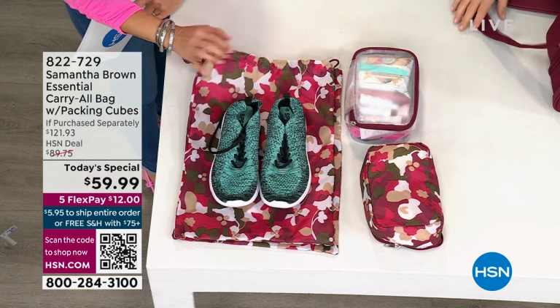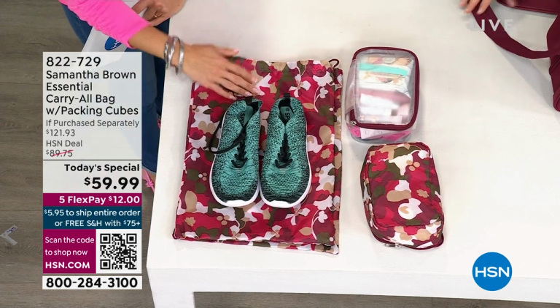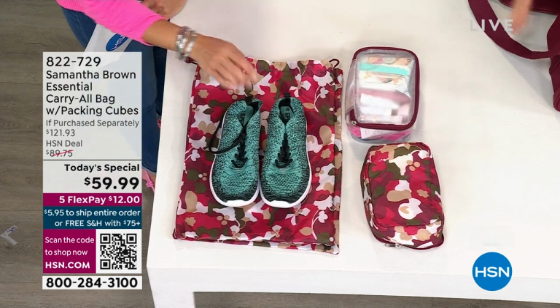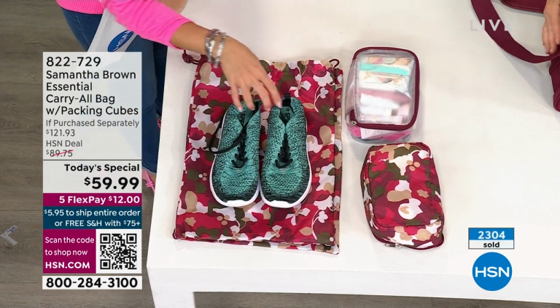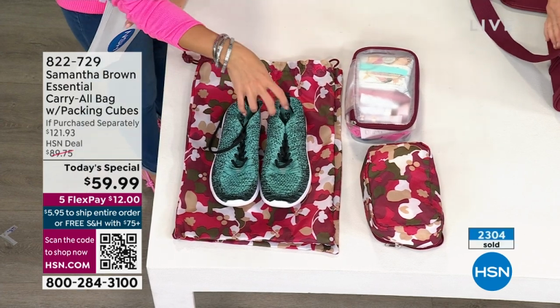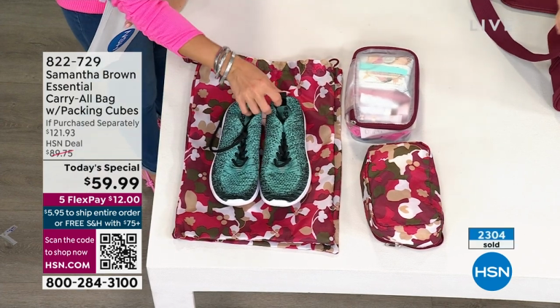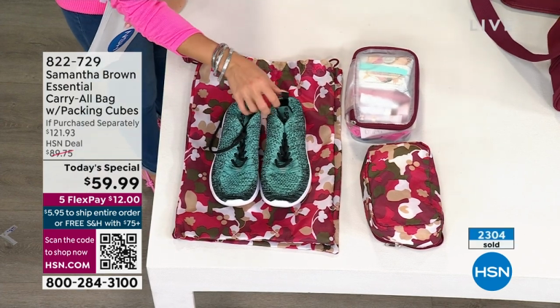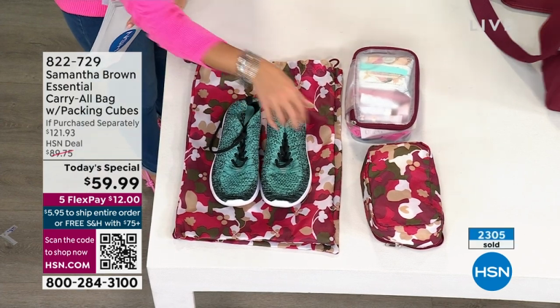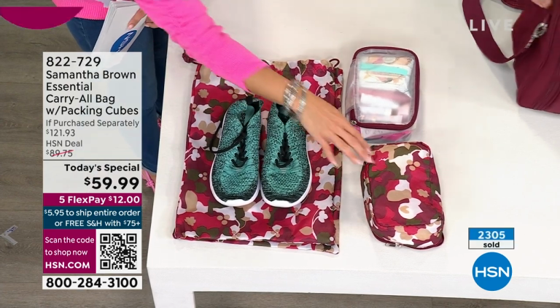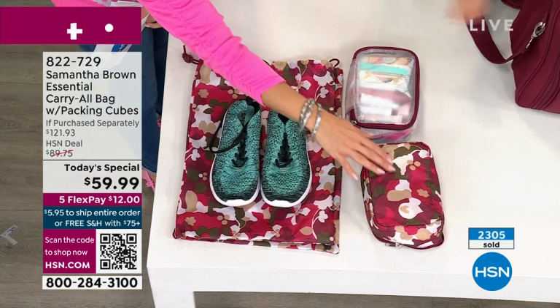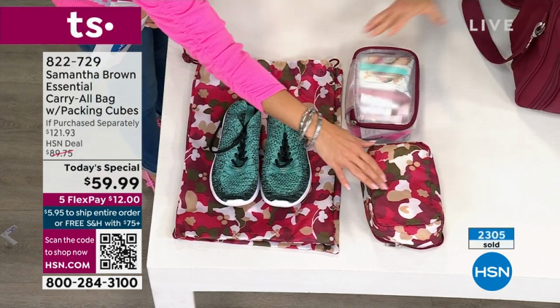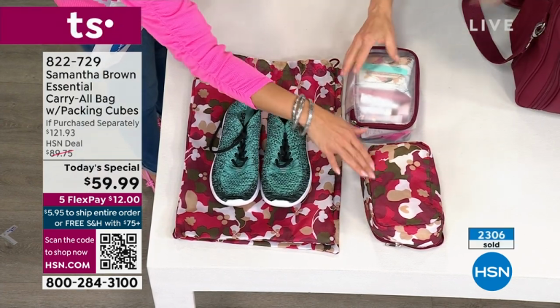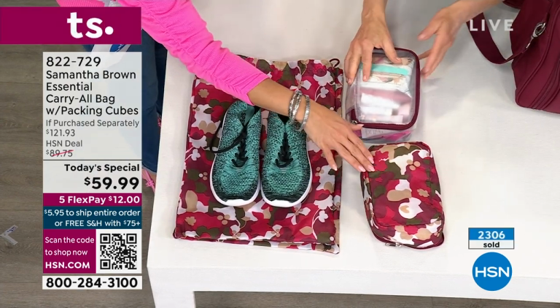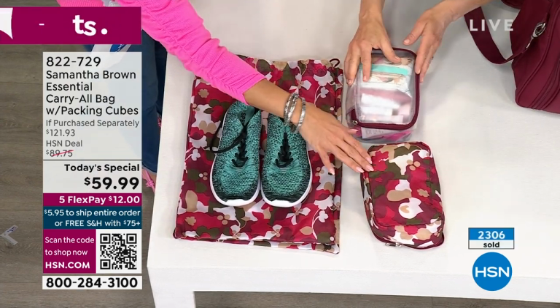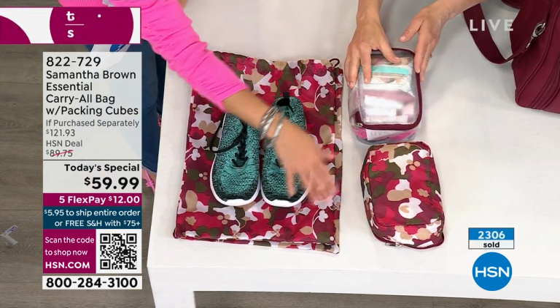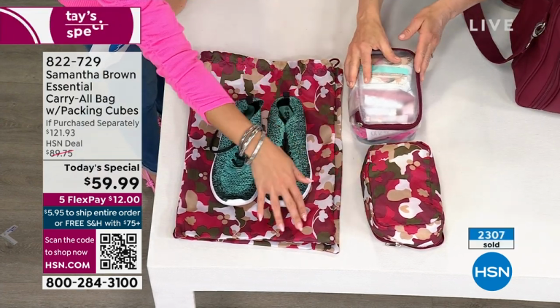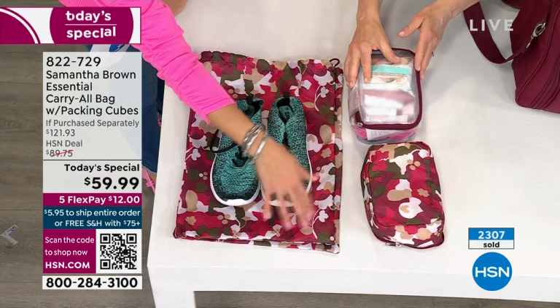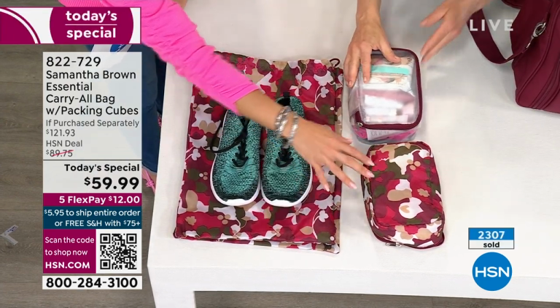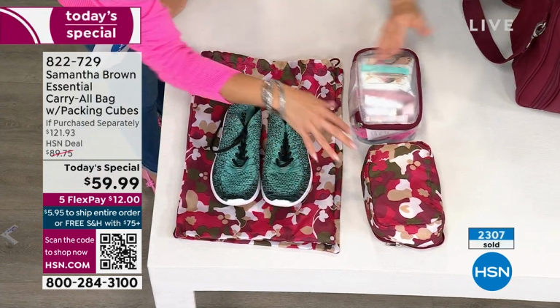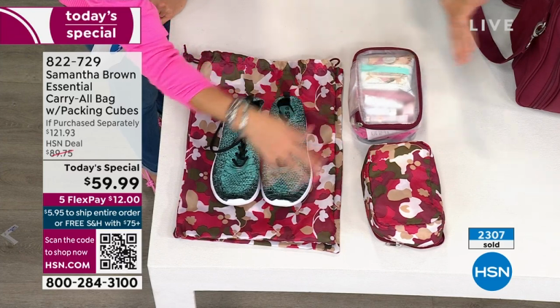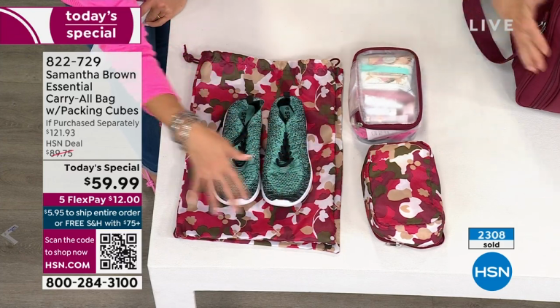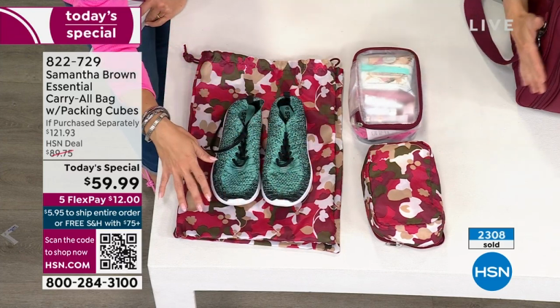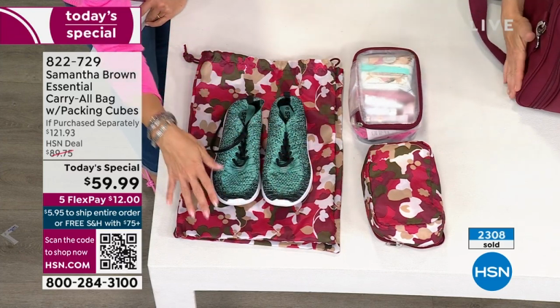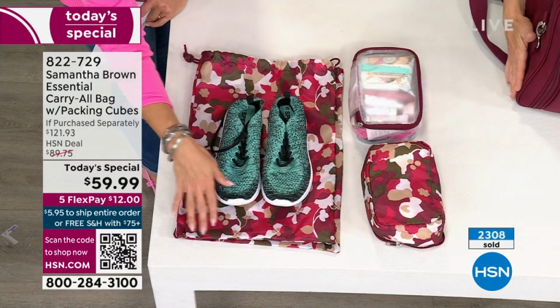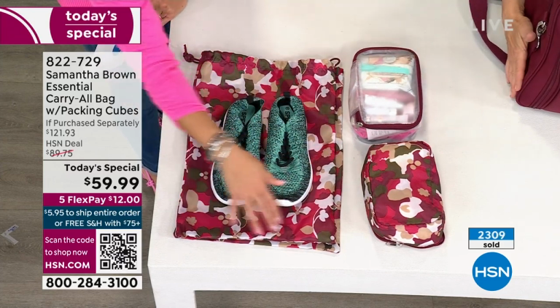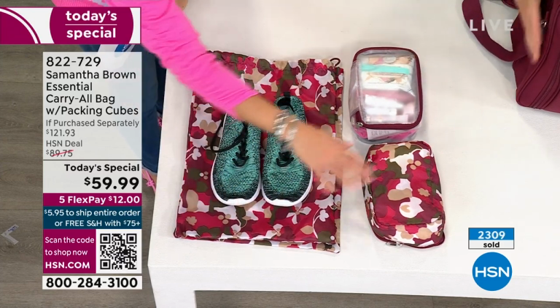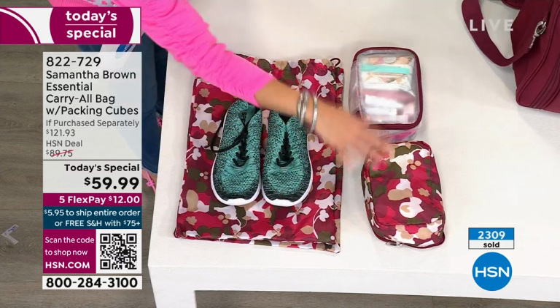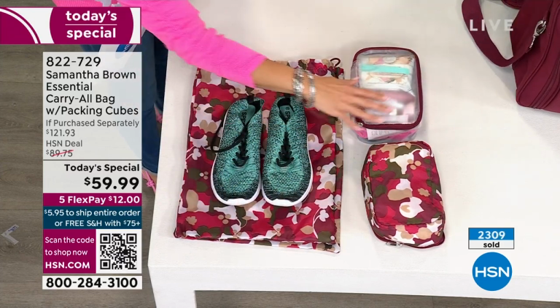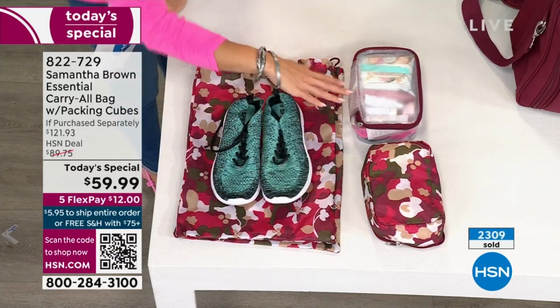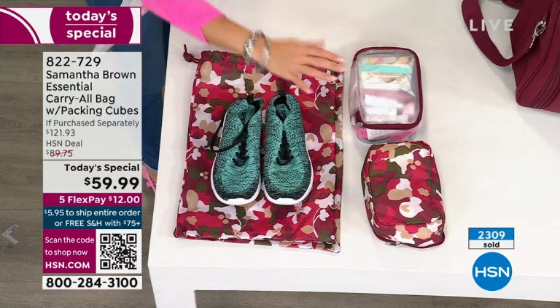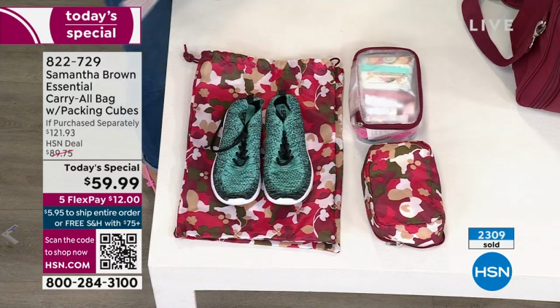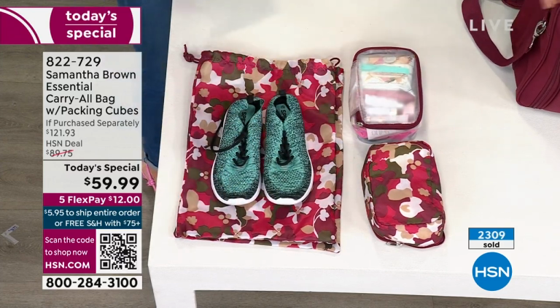The lining is that beautiful orchid camo. Every bag, whichever one you choose, is going to have that fabulous lining inside. And that is why it is flying out the door right now.